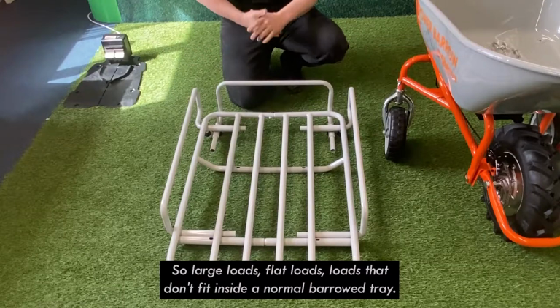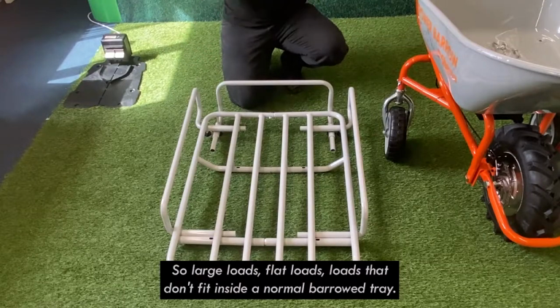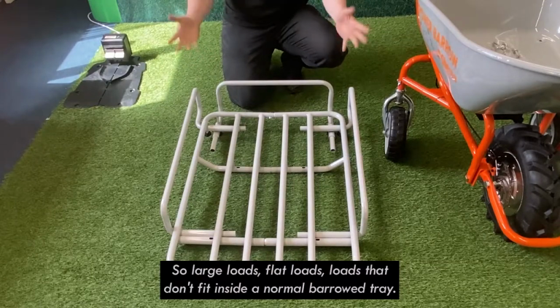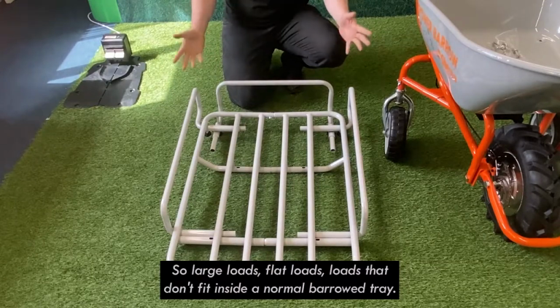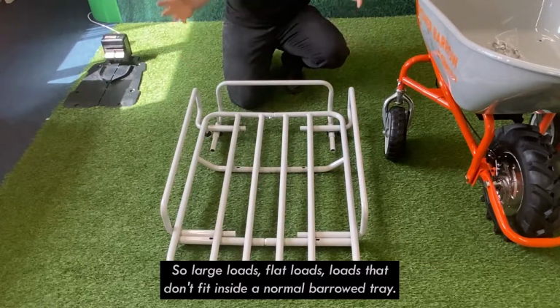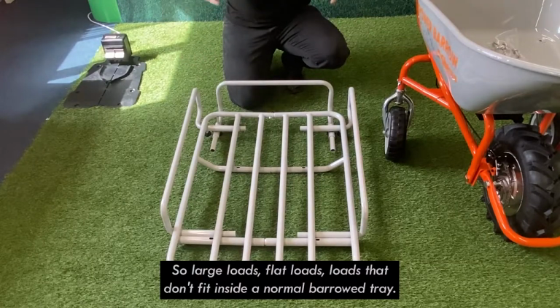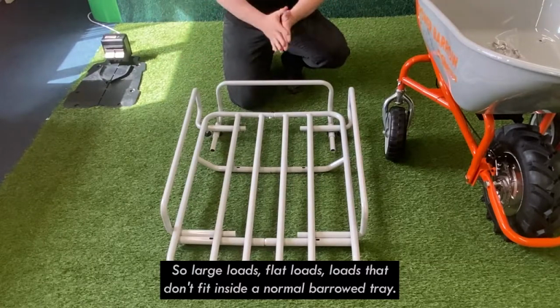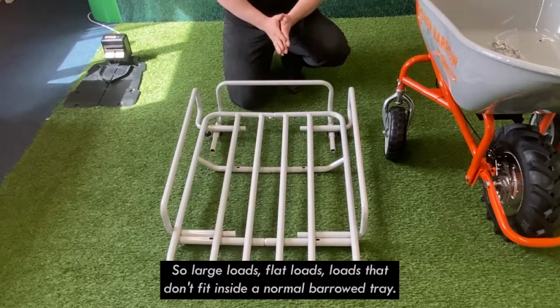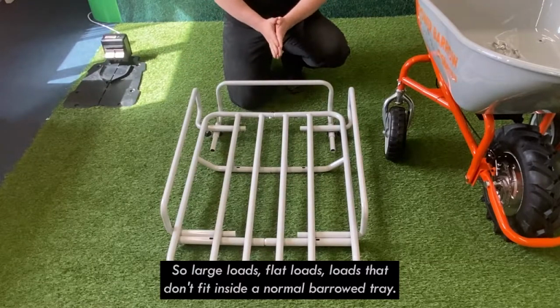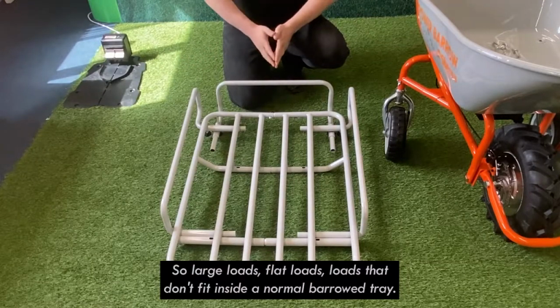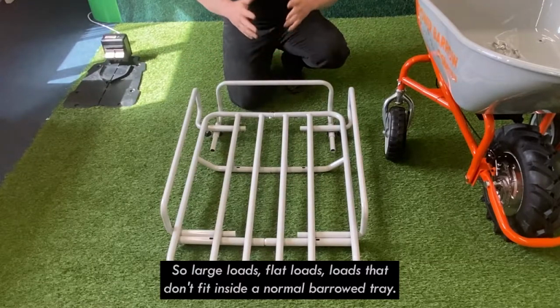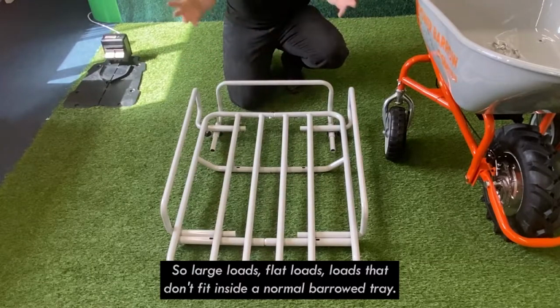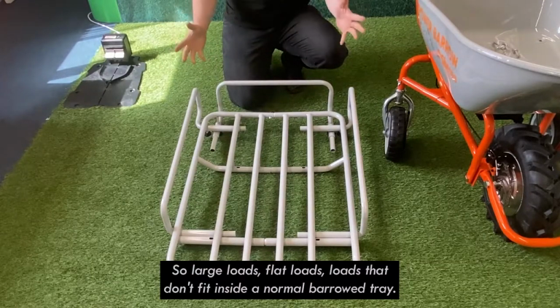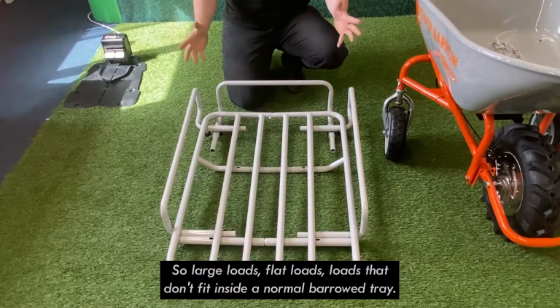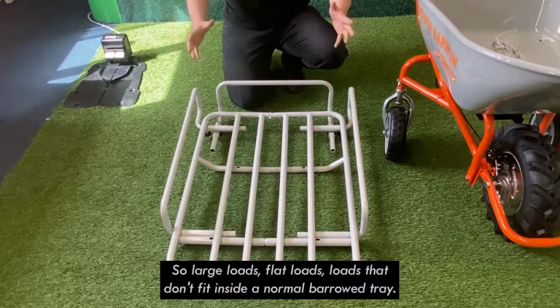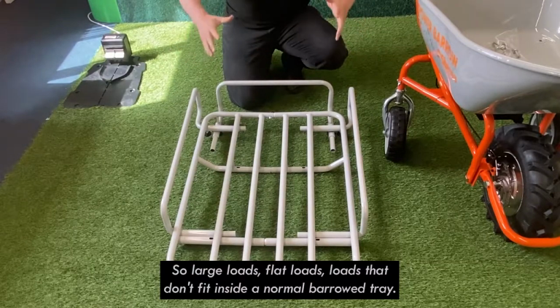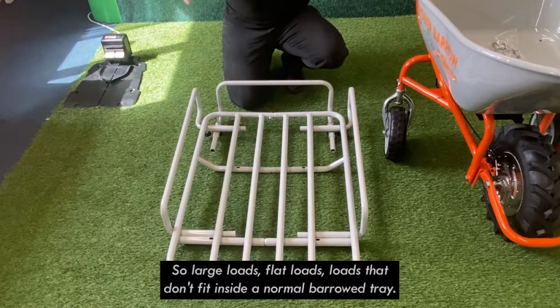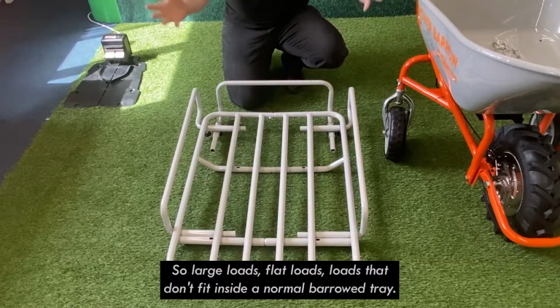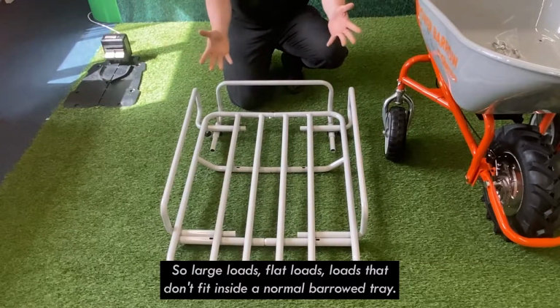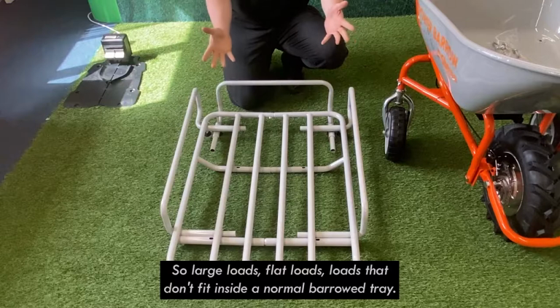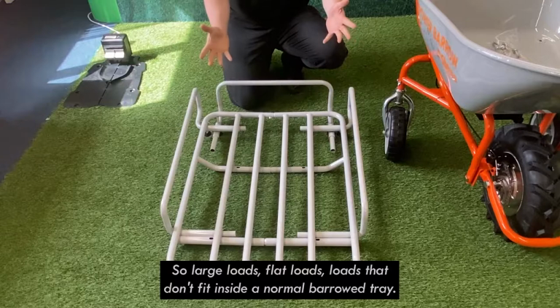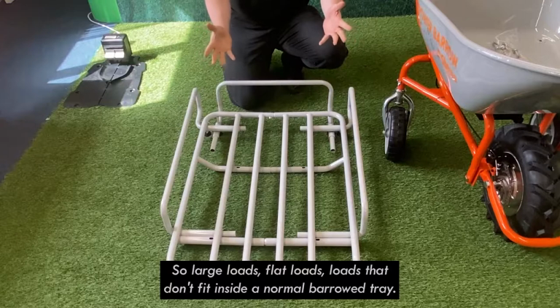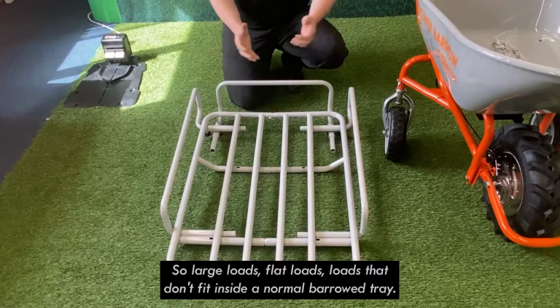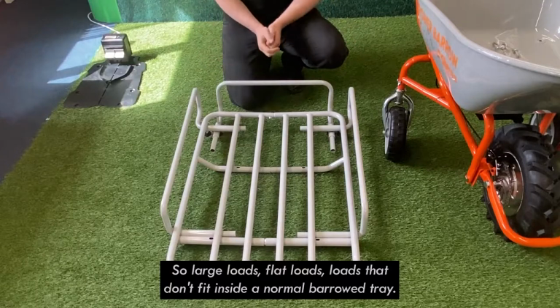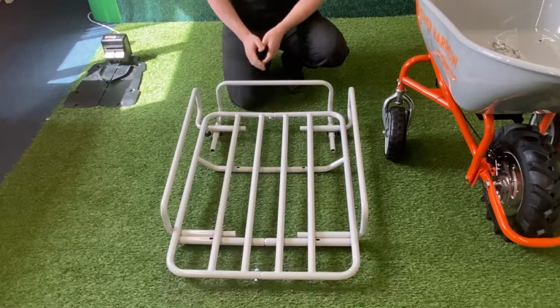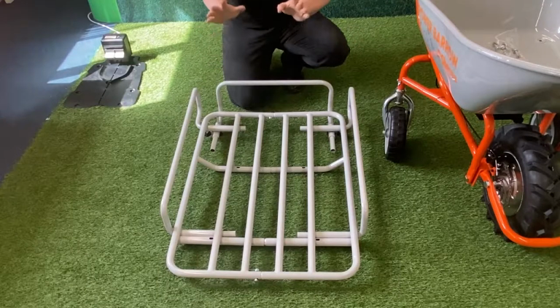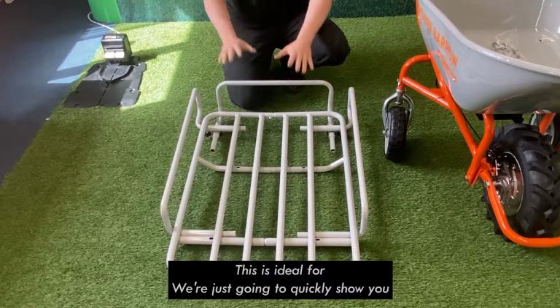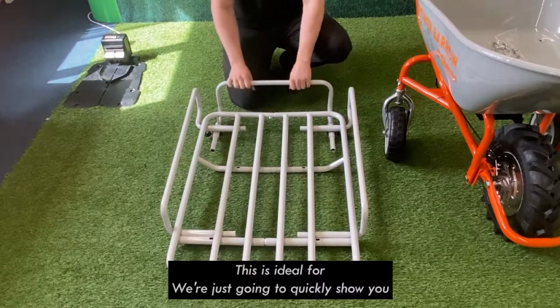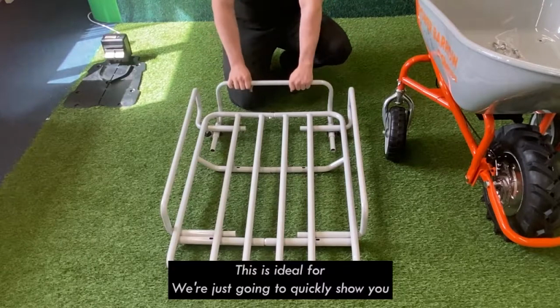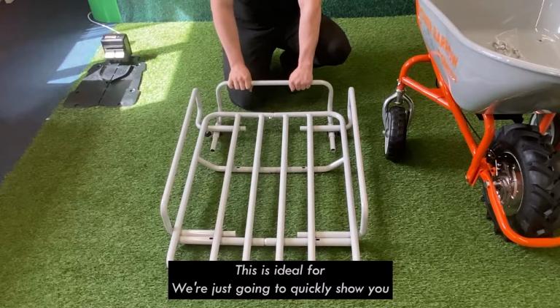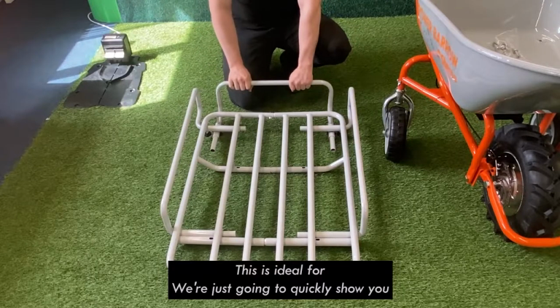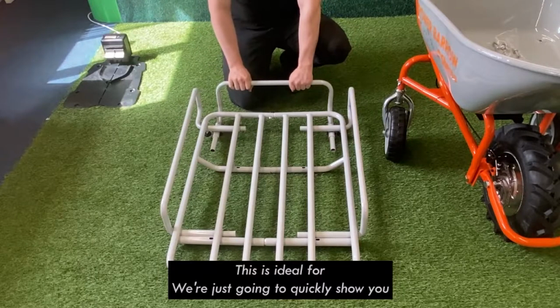So large loads, flat loads, loads that don't fit inside a normal barrow tray — this is ideal for.